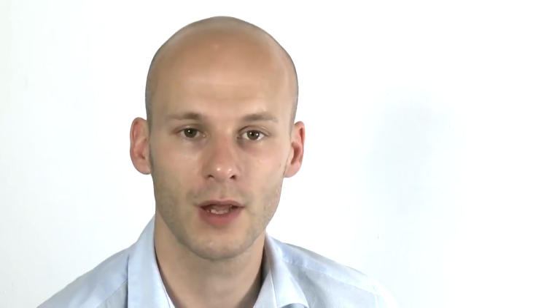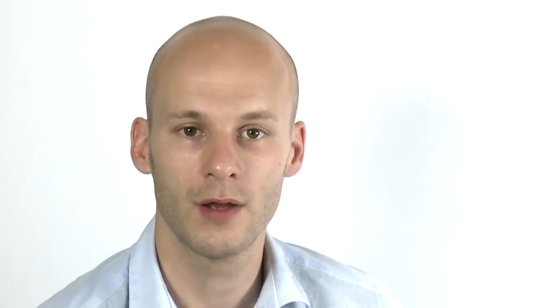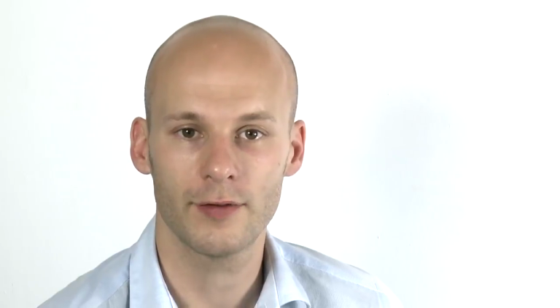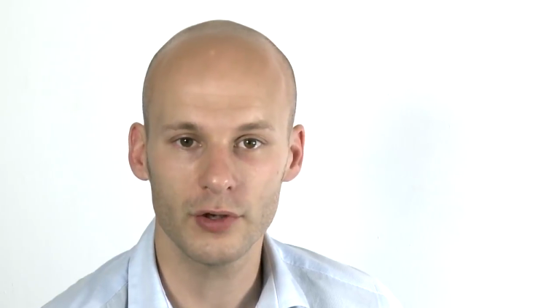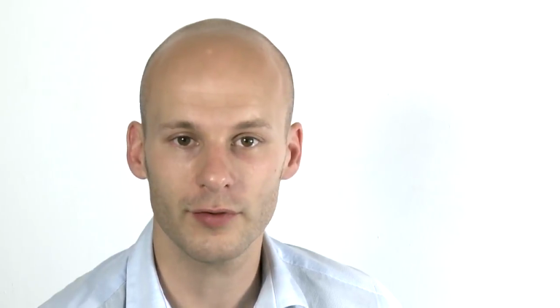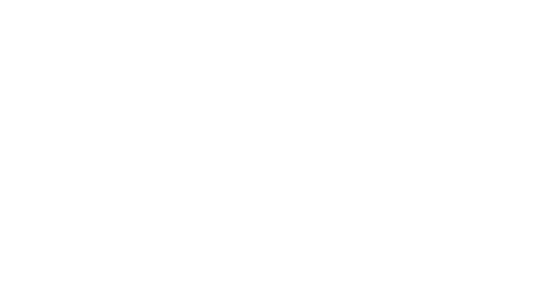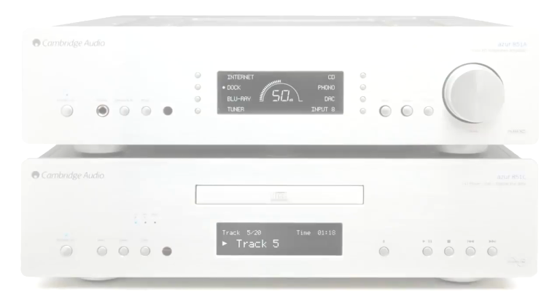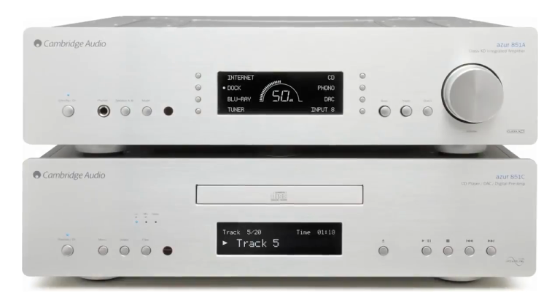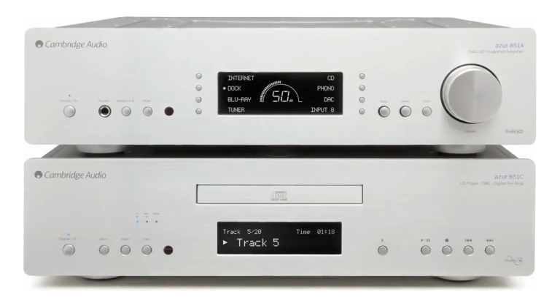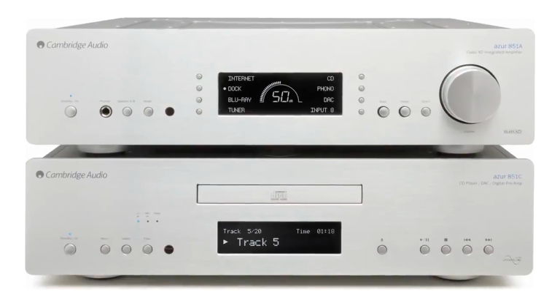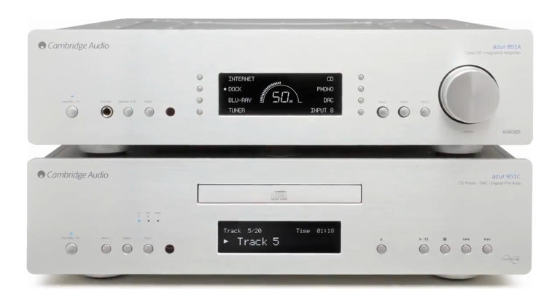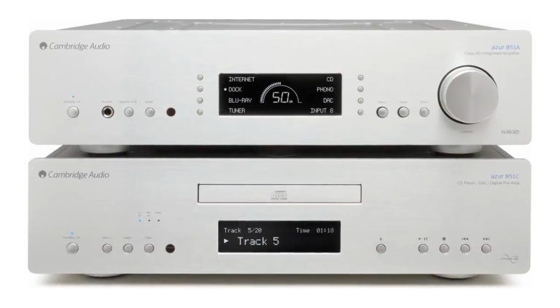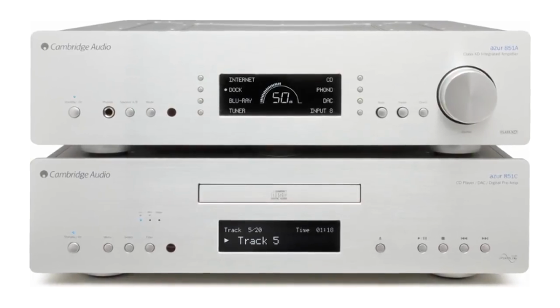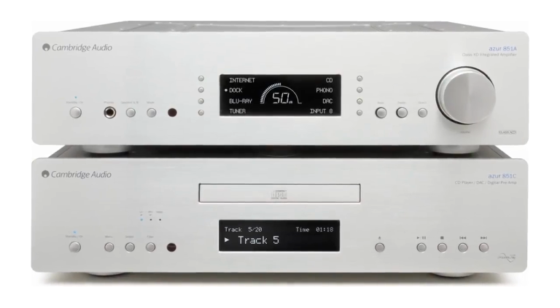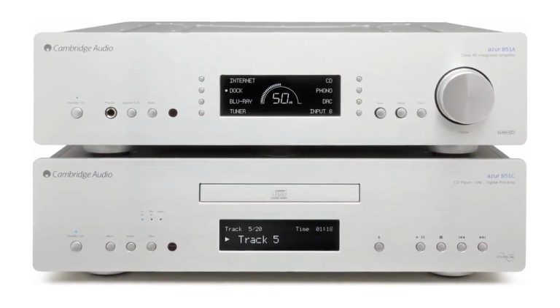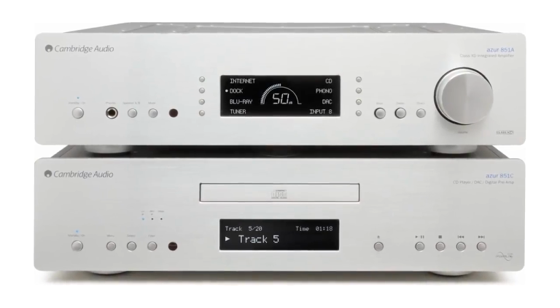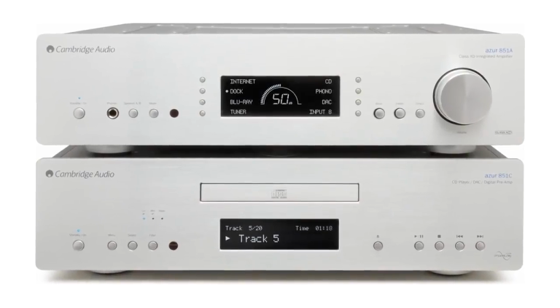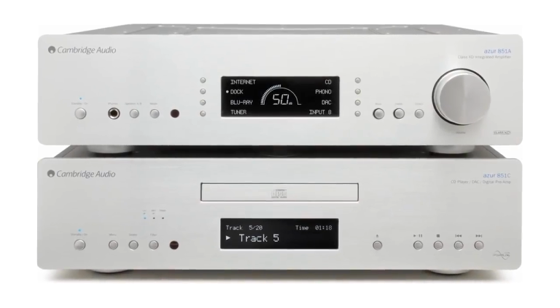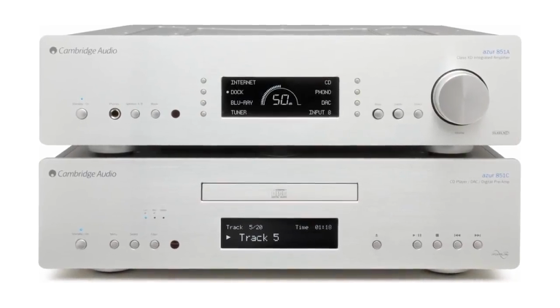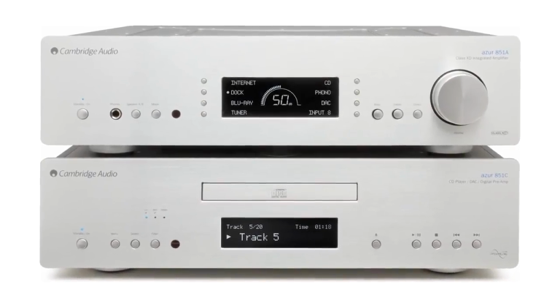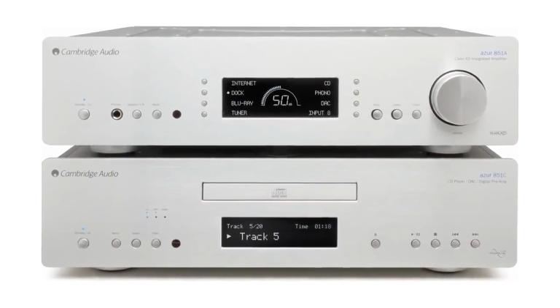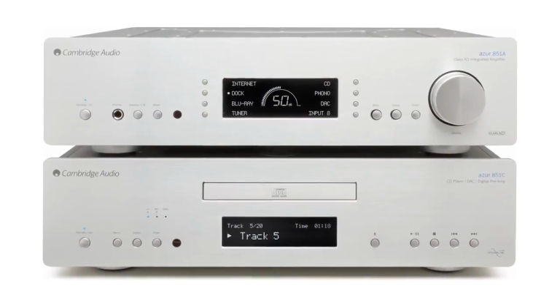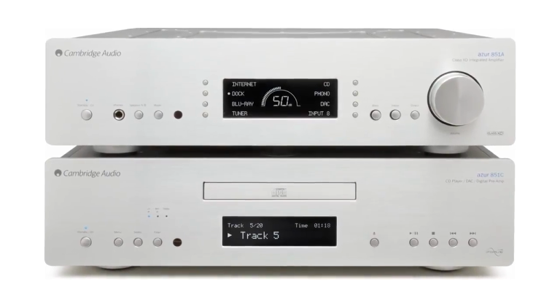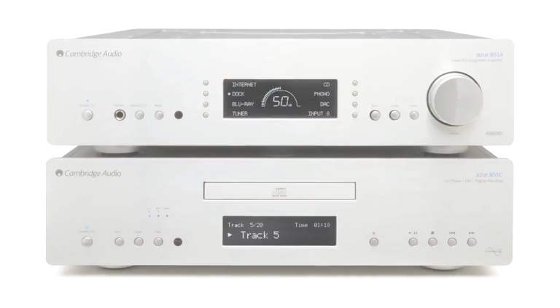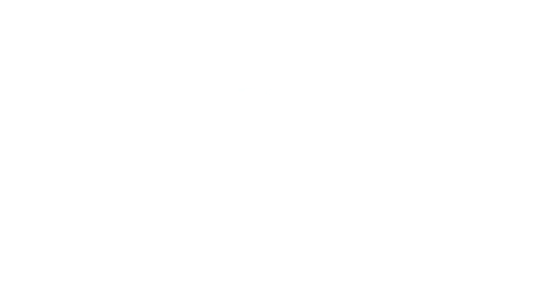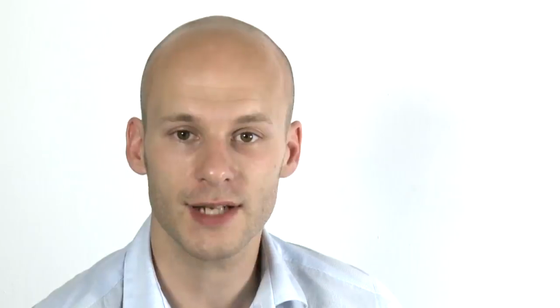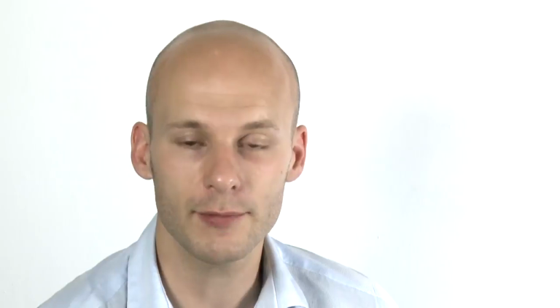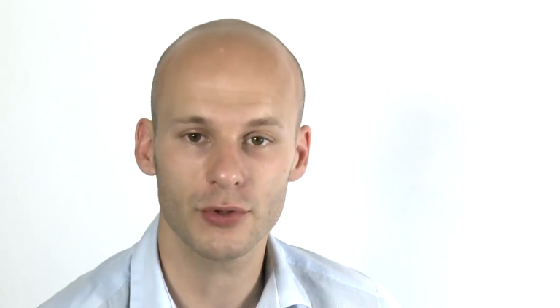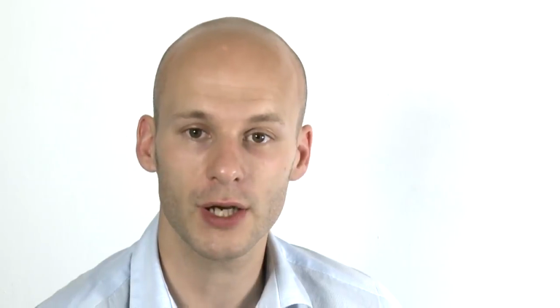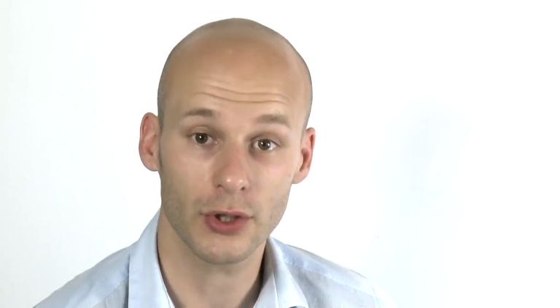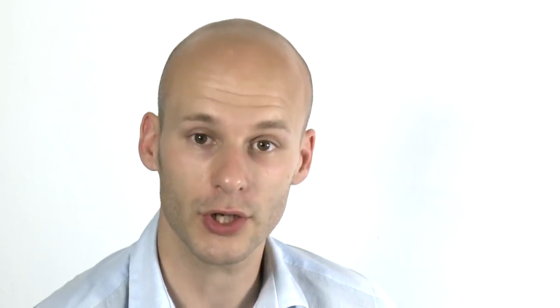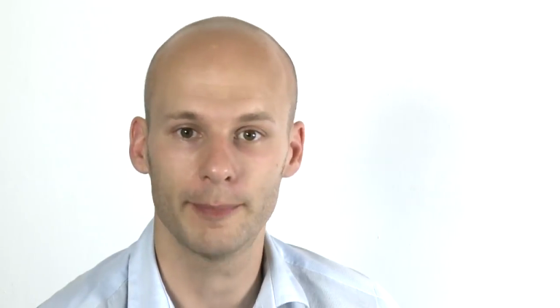For more information or to watch our matching 851C video, head to cambridgeaudio.com.